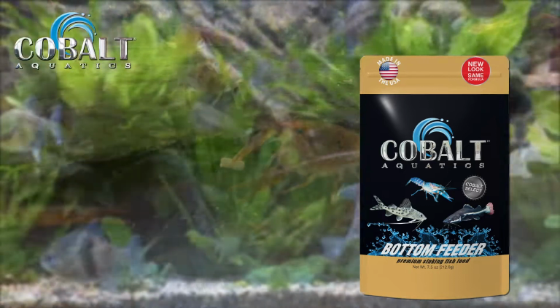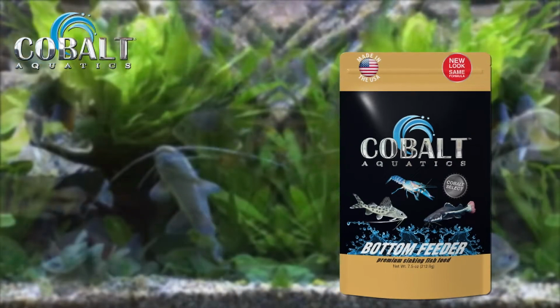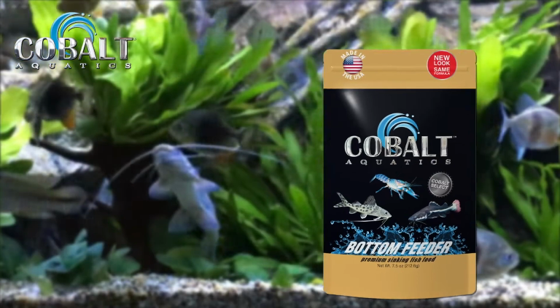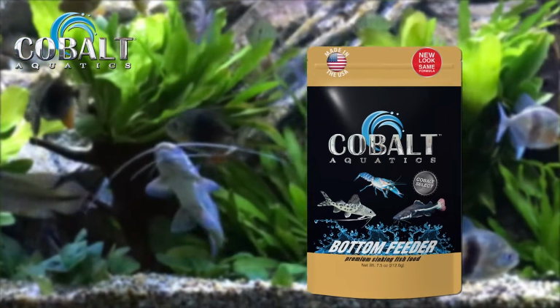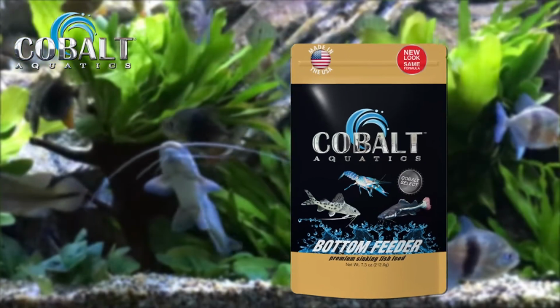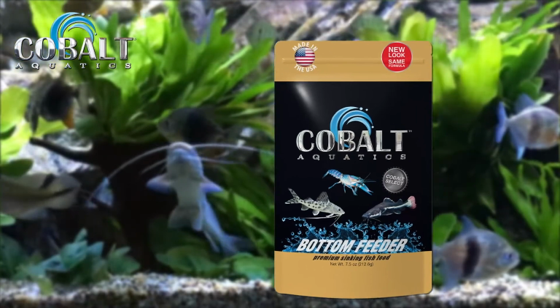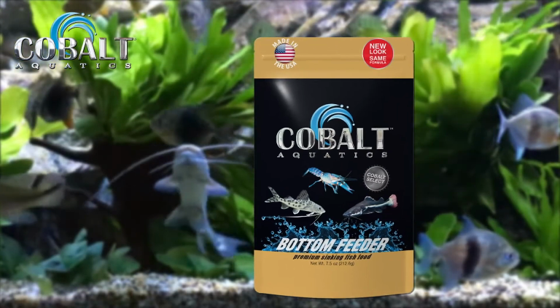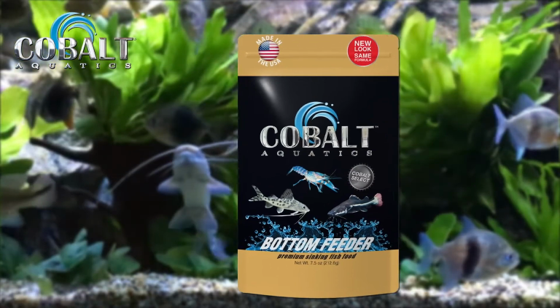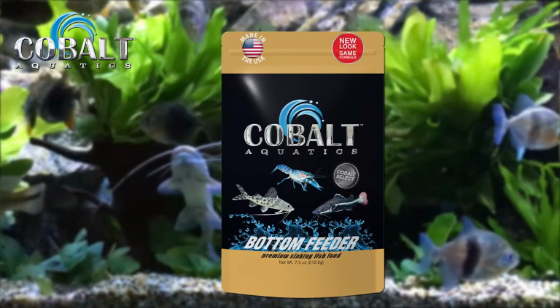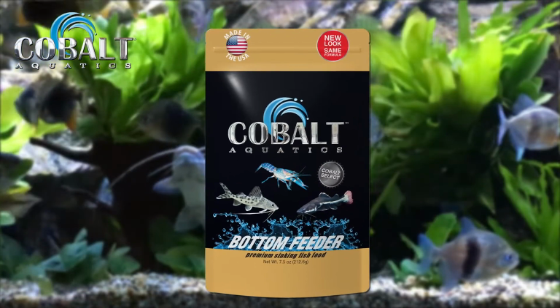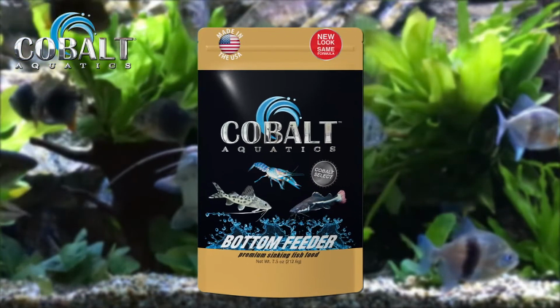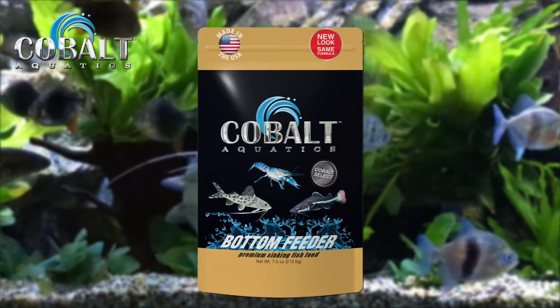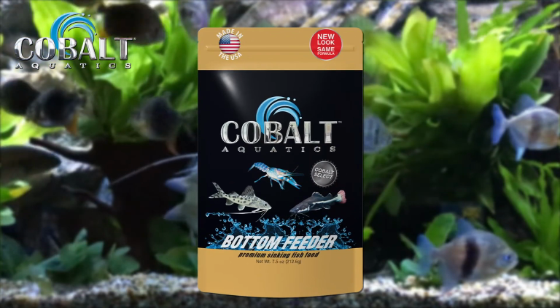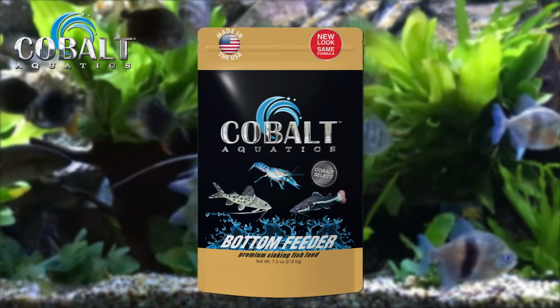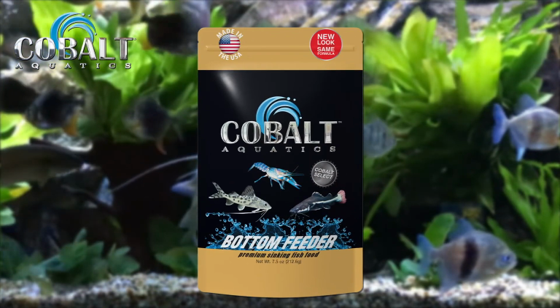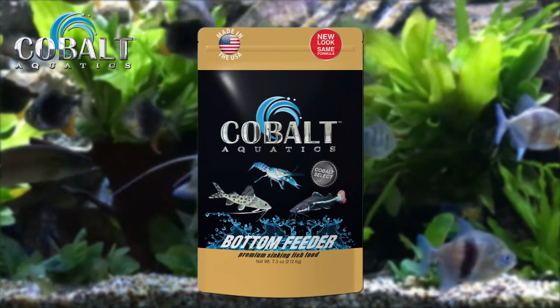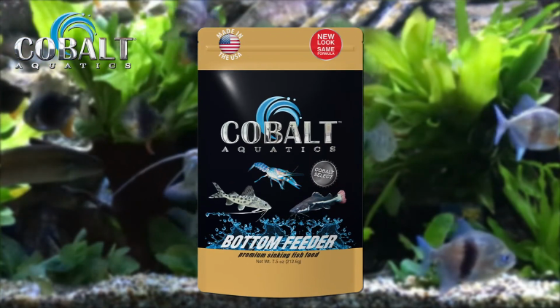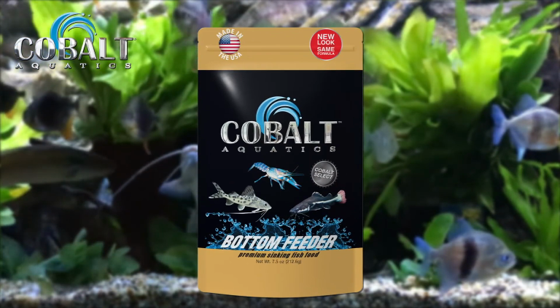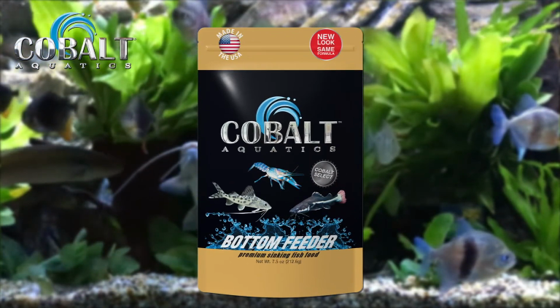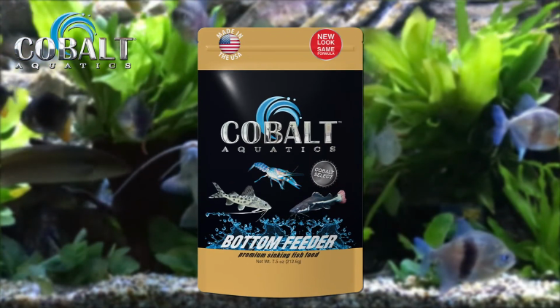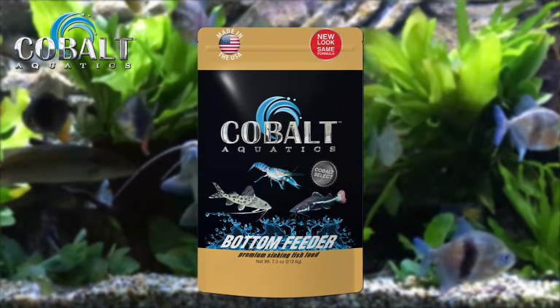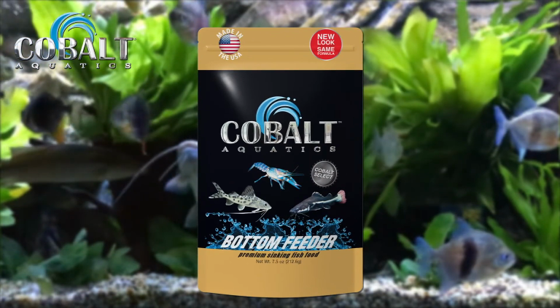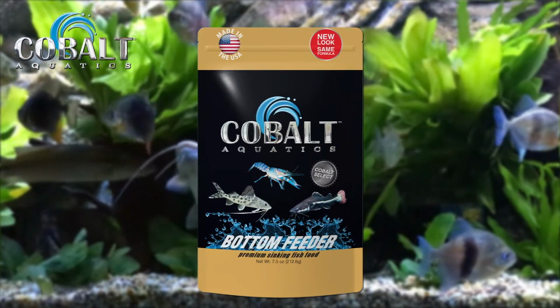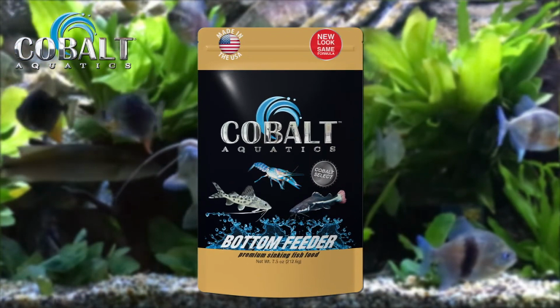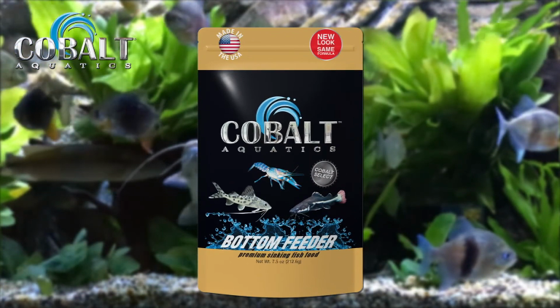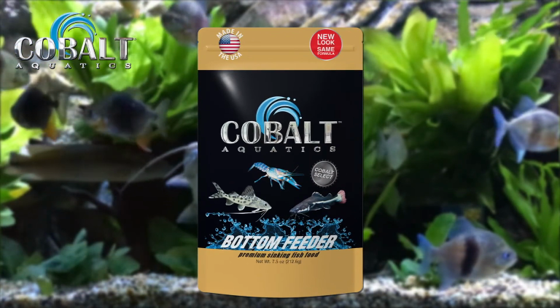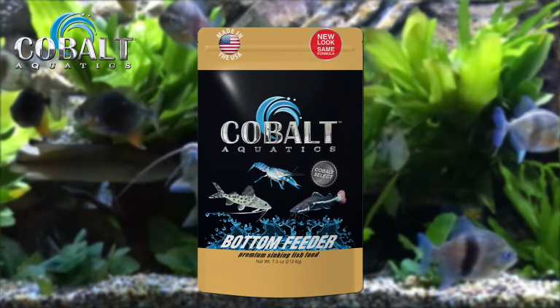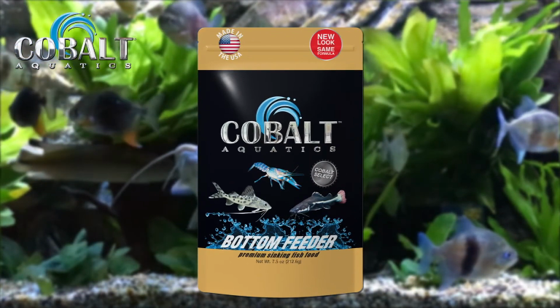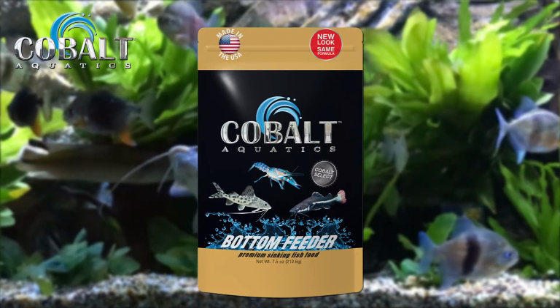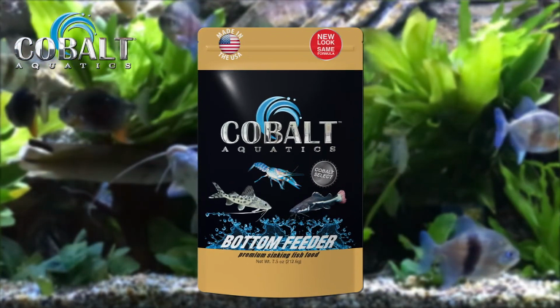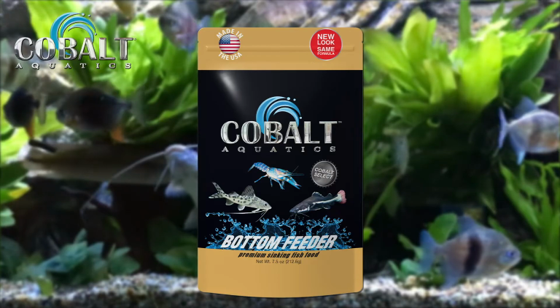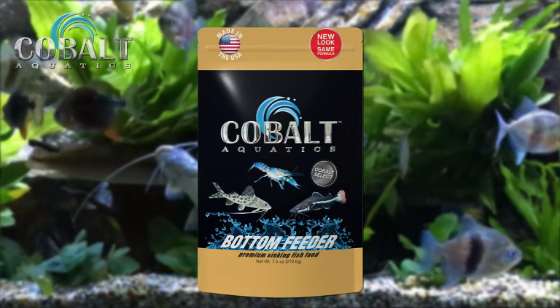Nutritionally balanced and packed with vitamins, Cobalt Aquatics bottom feeder pellets should be a staple part of your feeding routine.